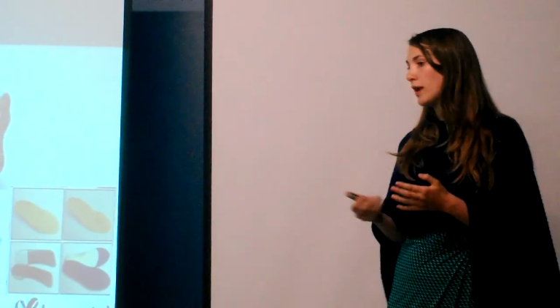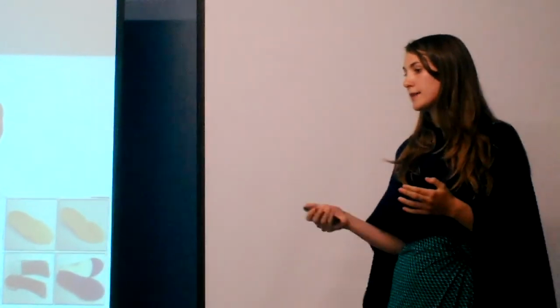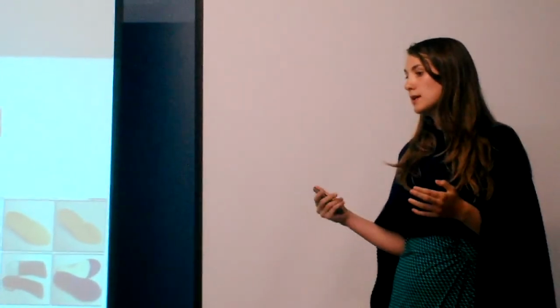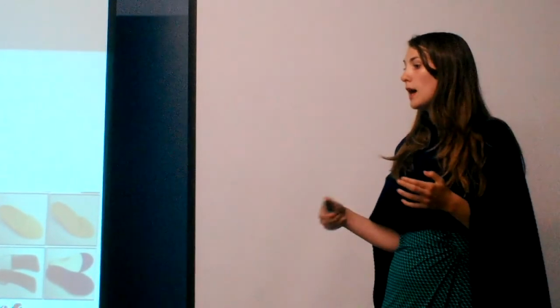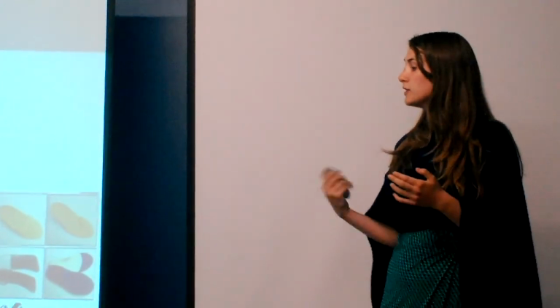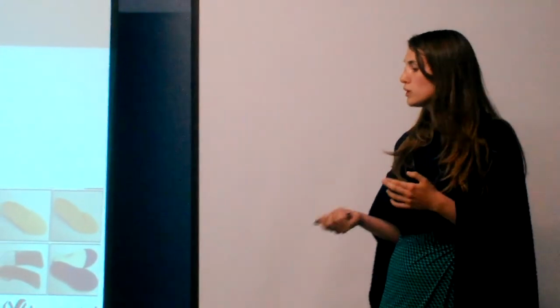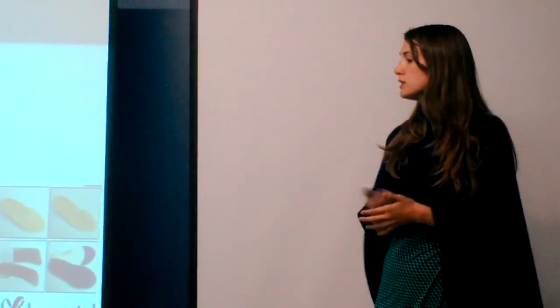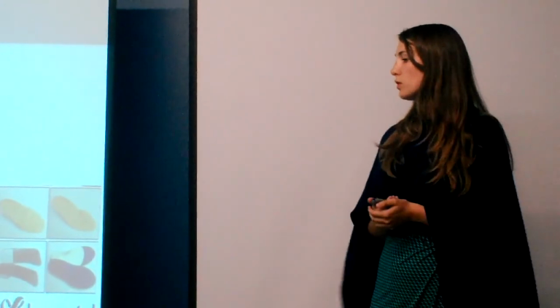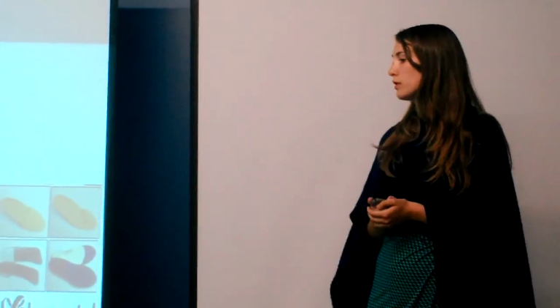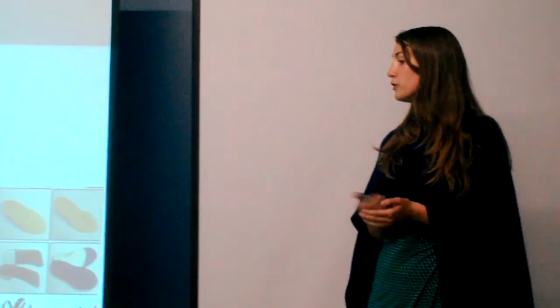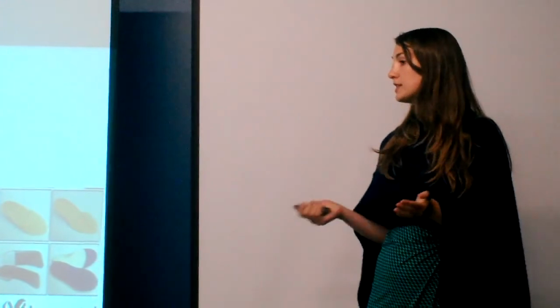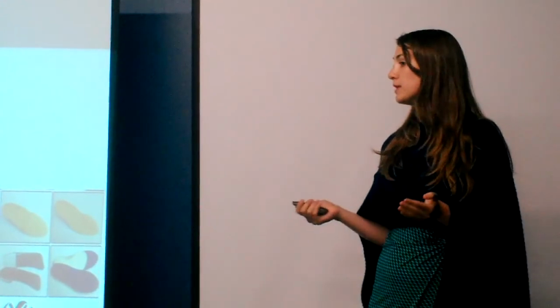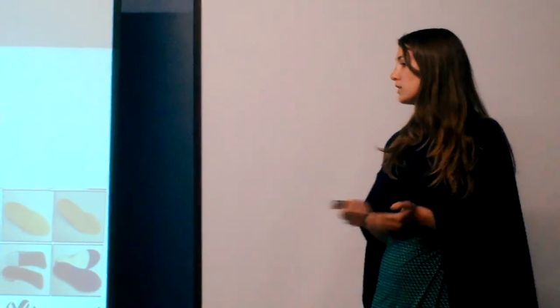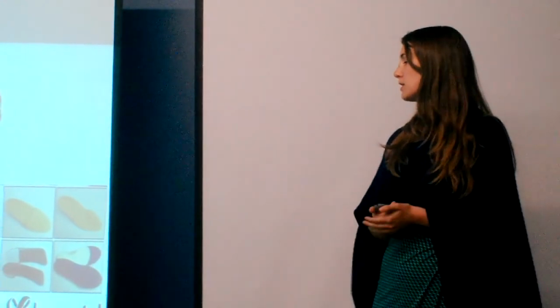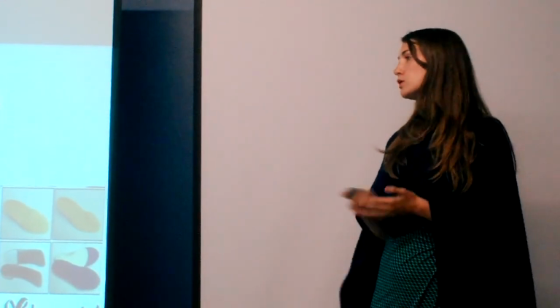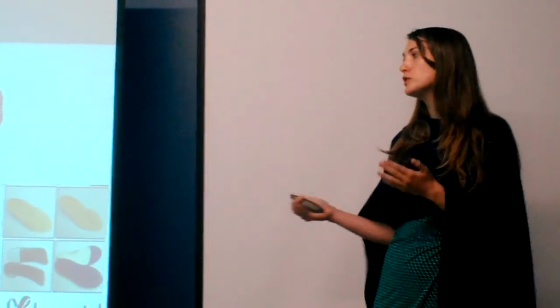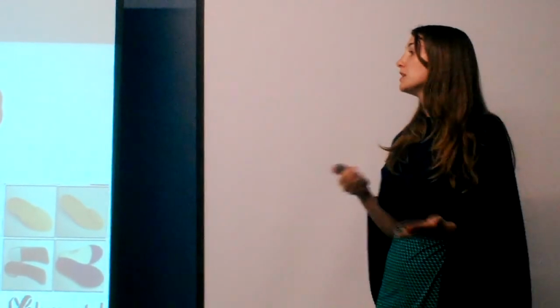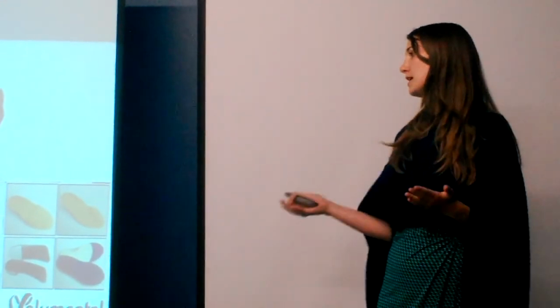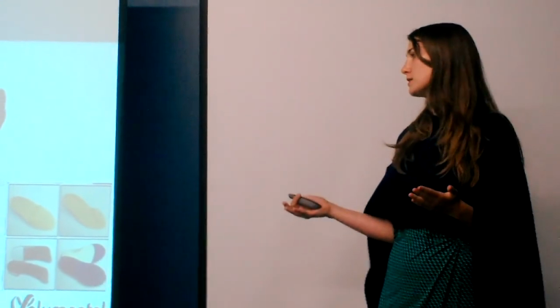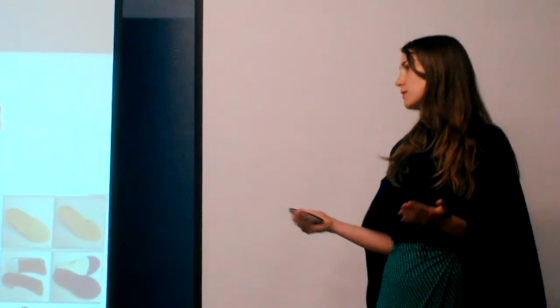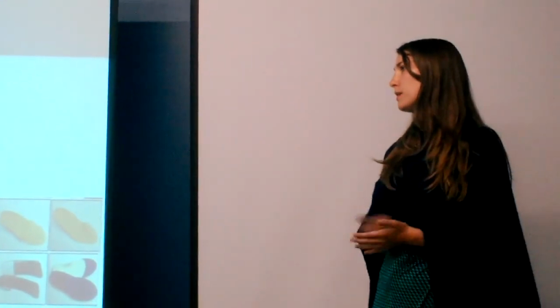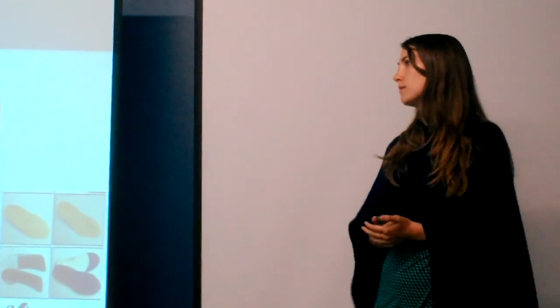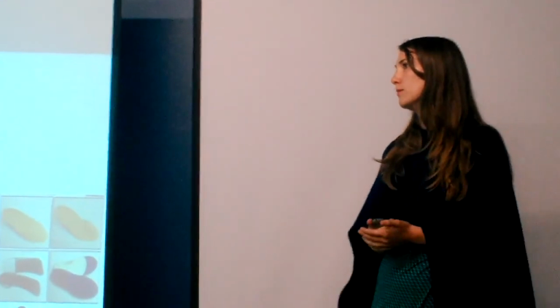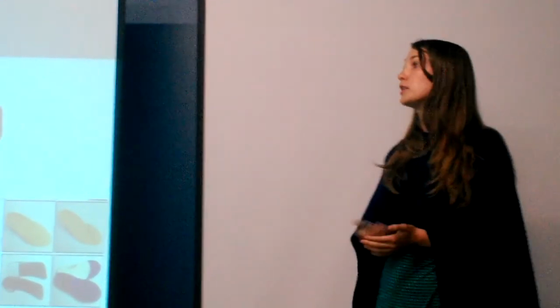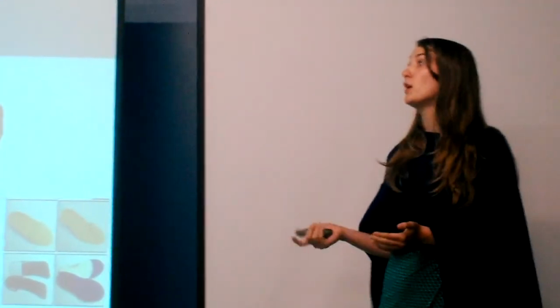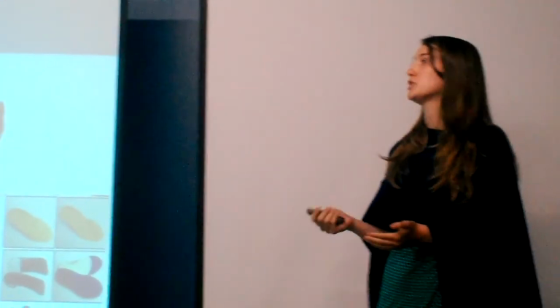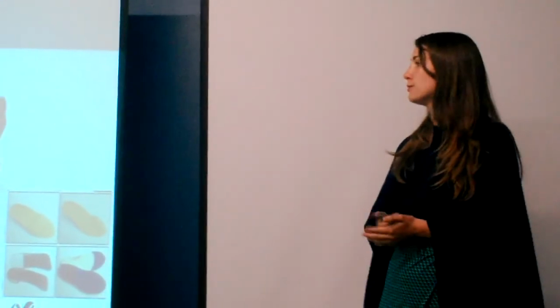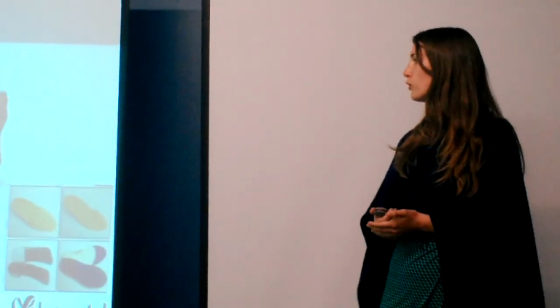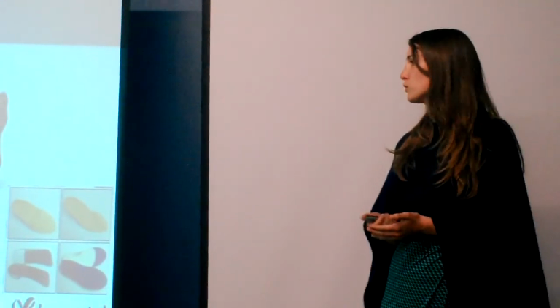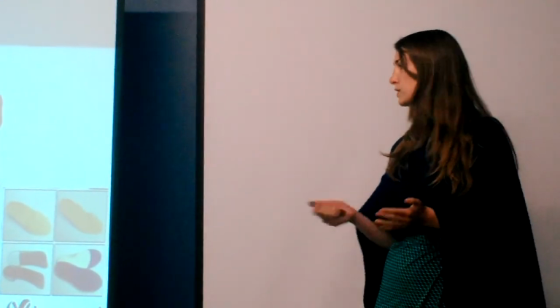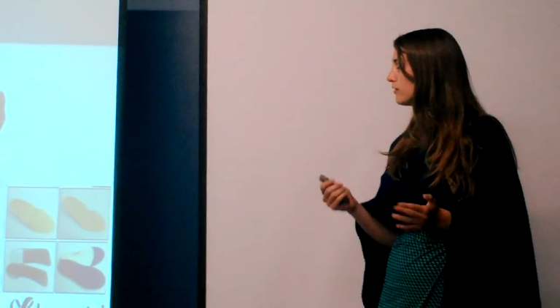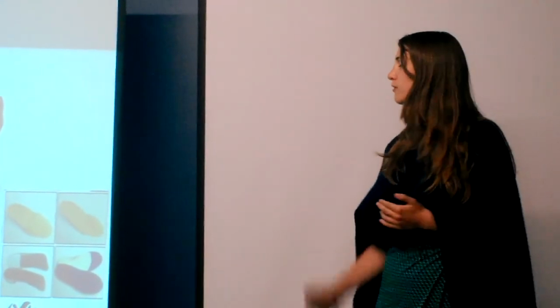You can get injuries, or if you get diabetes, all this stuff — so your foot does change. Not as much as before you're 20 or 25, but it does change.